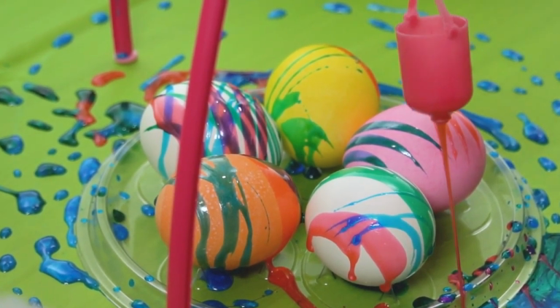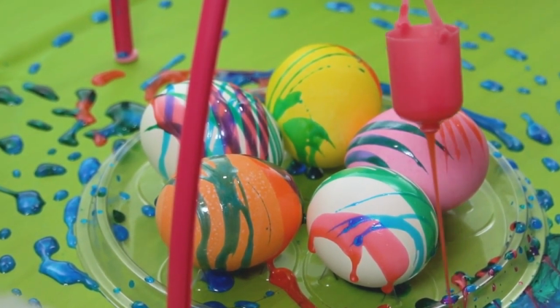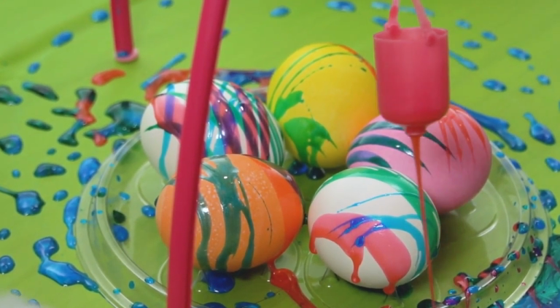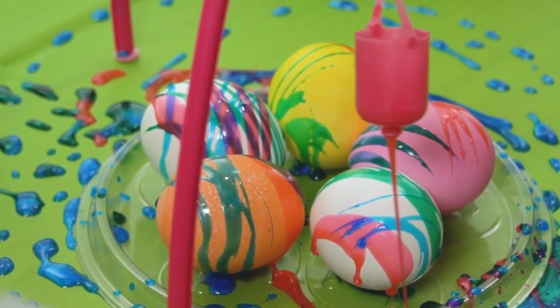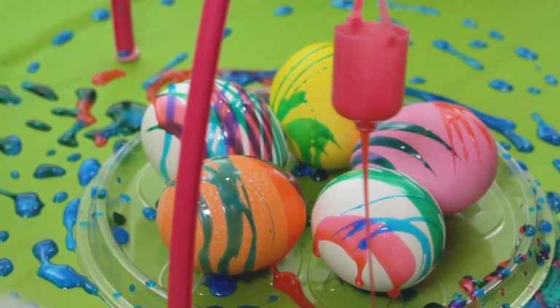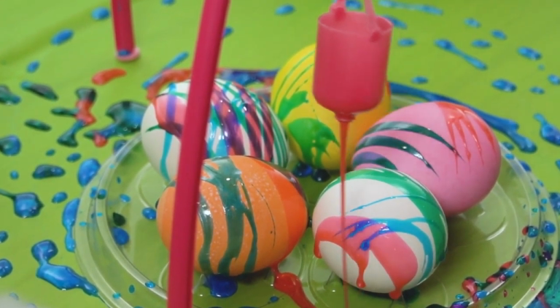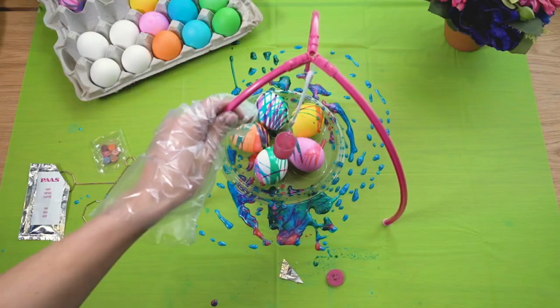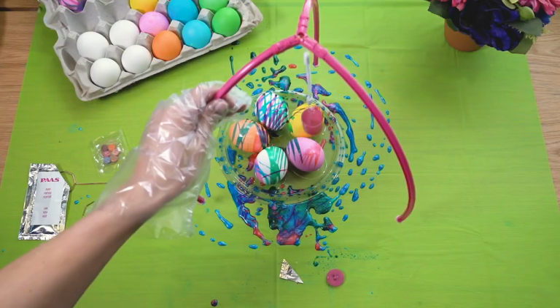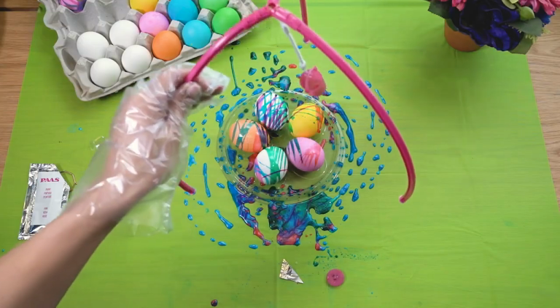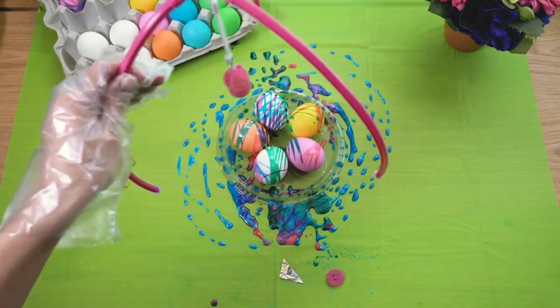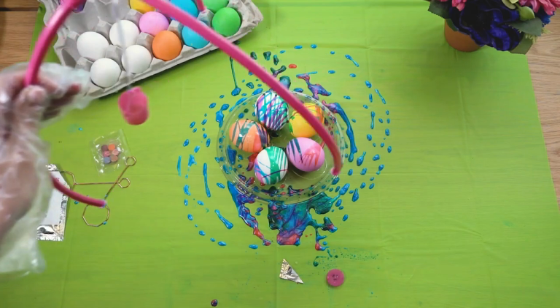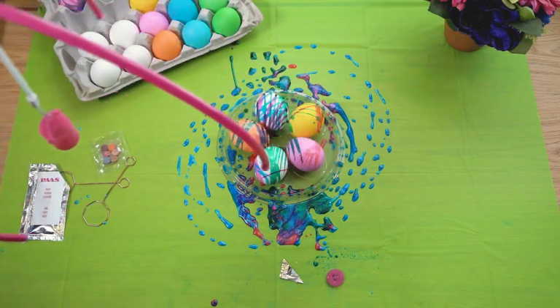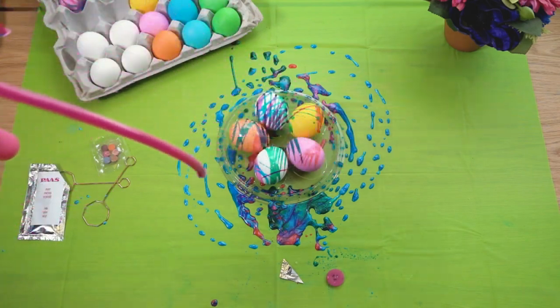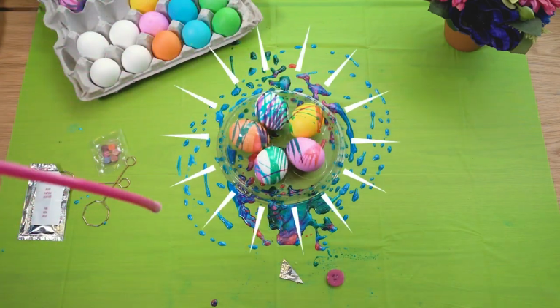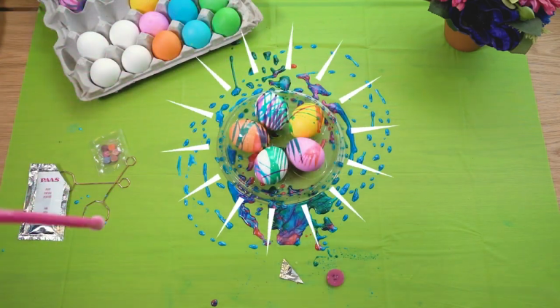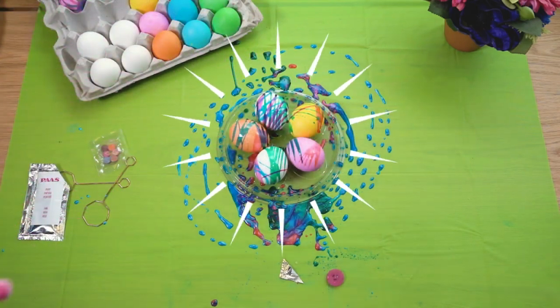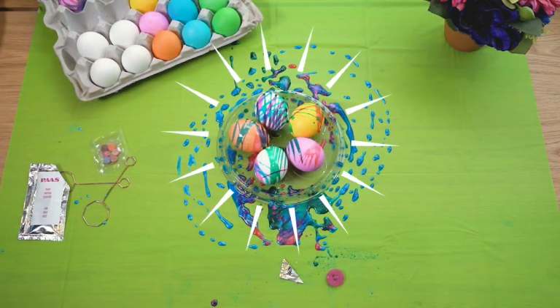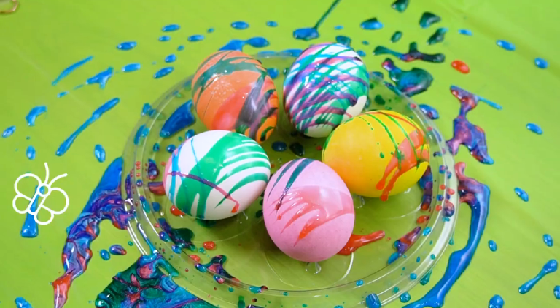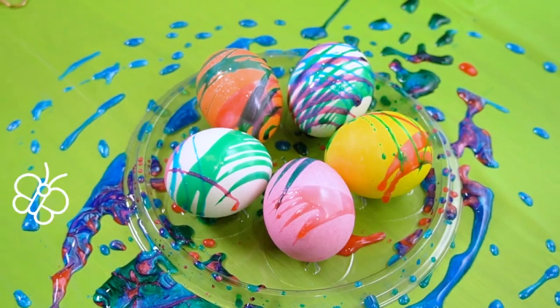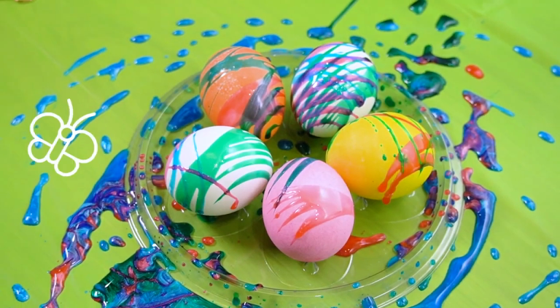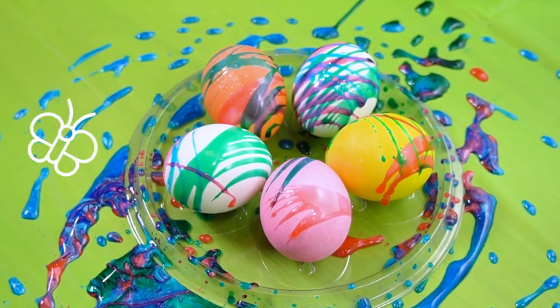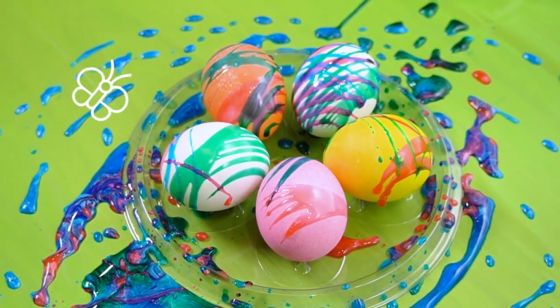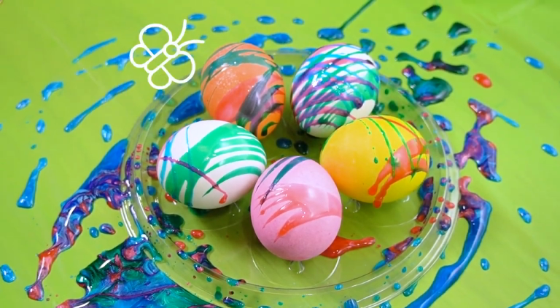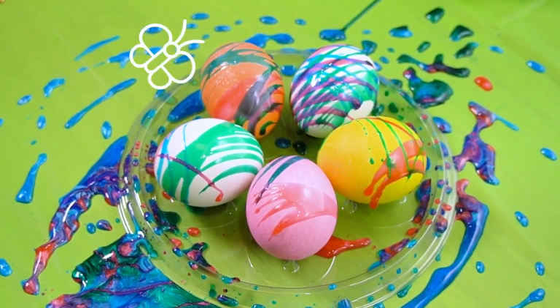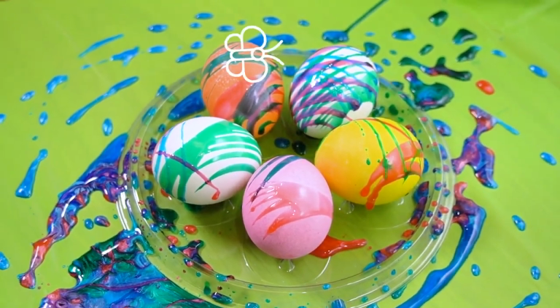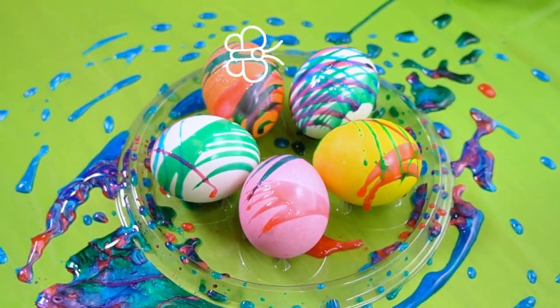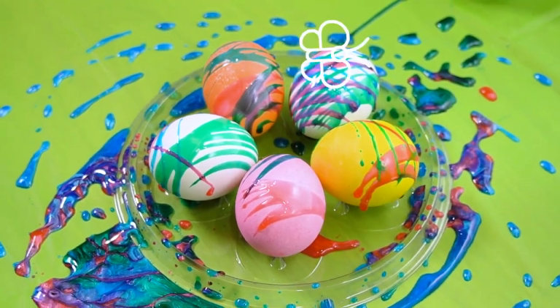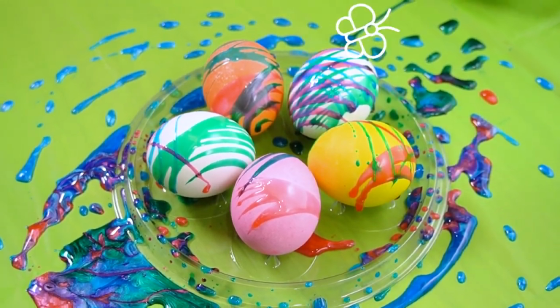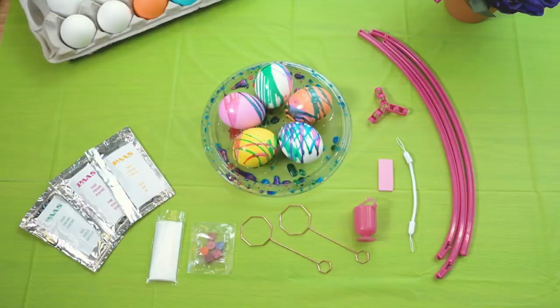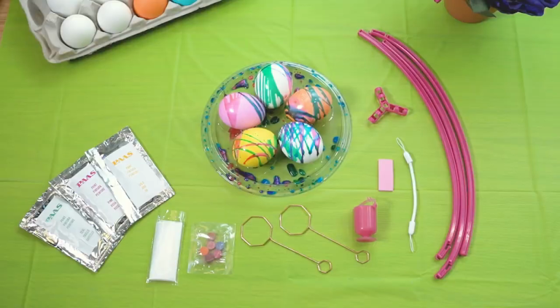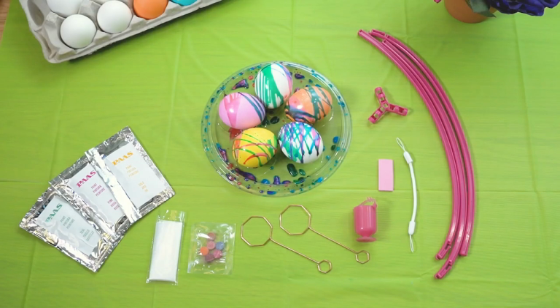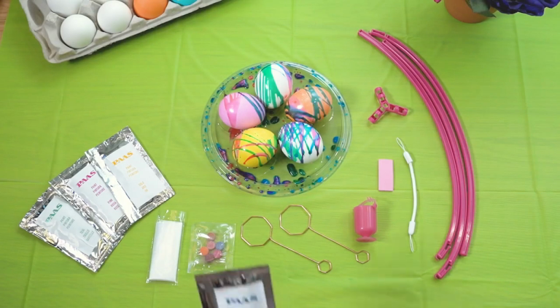Remove the pendulum to view the eggs. The full pendulum painting kit is displayed.